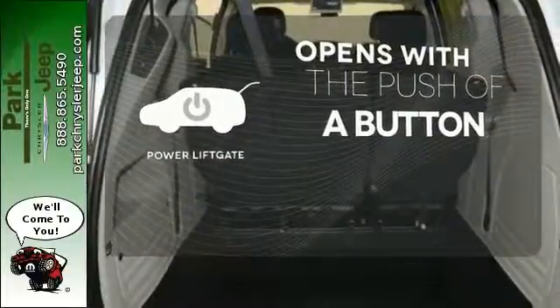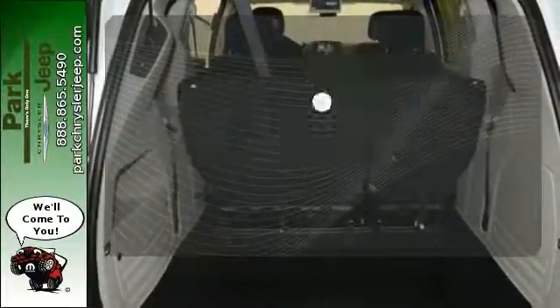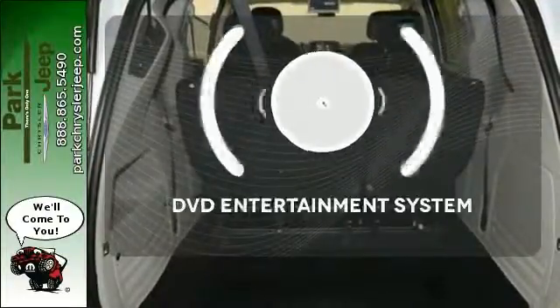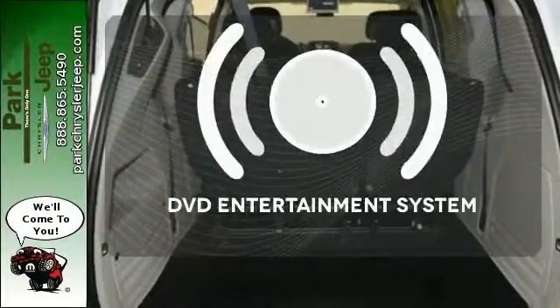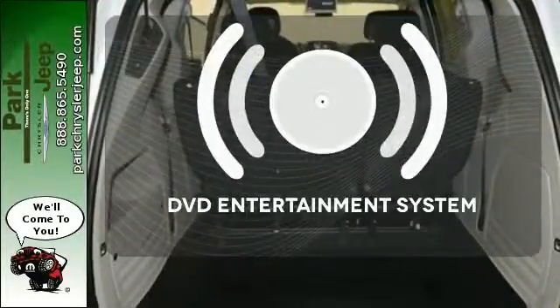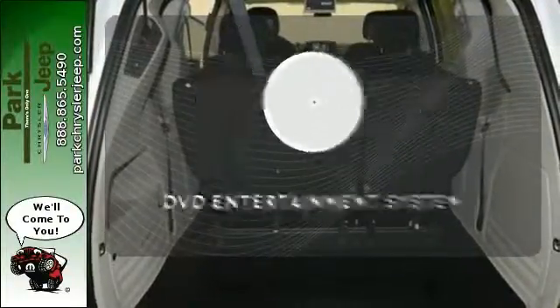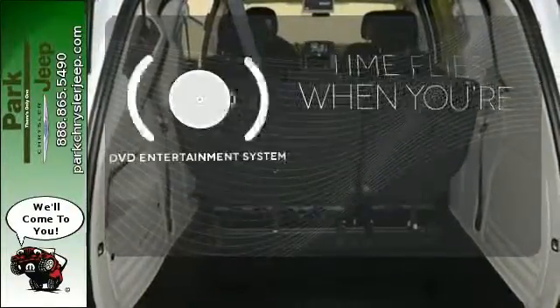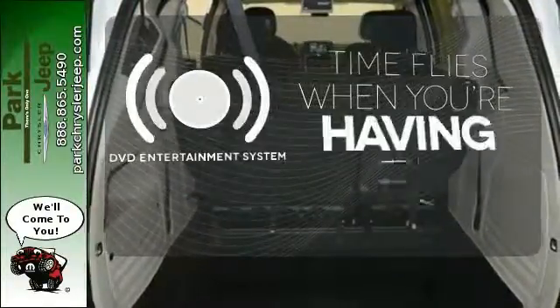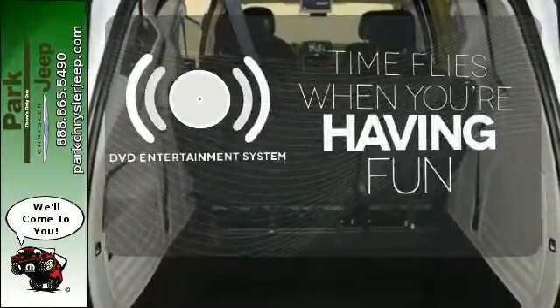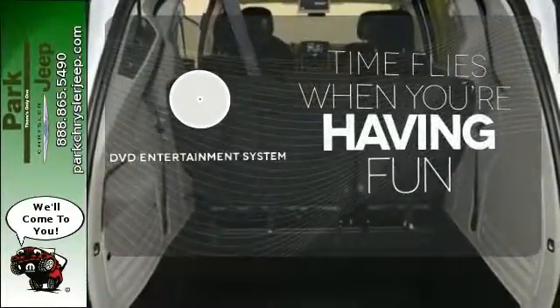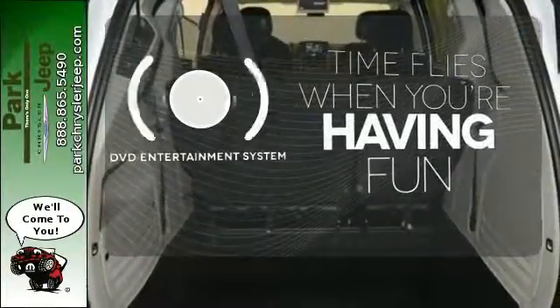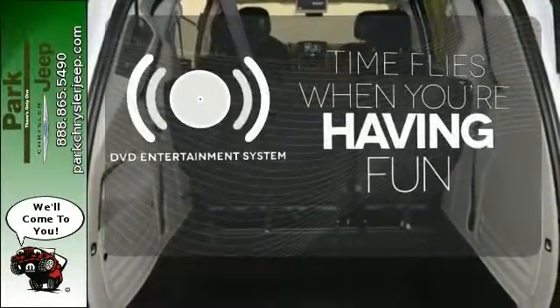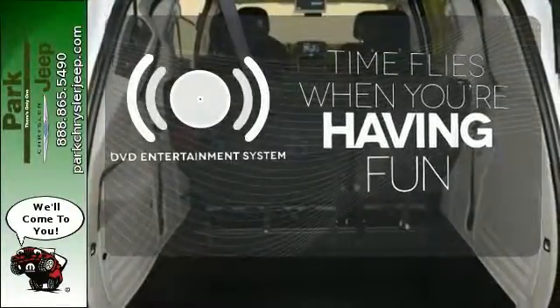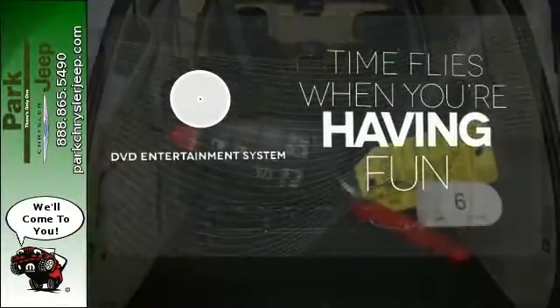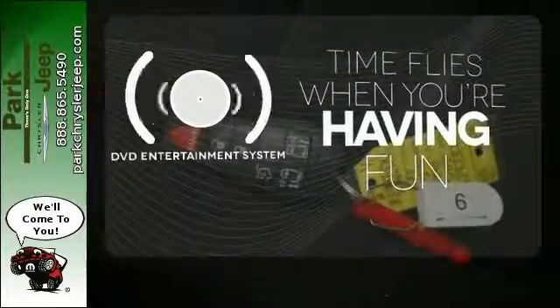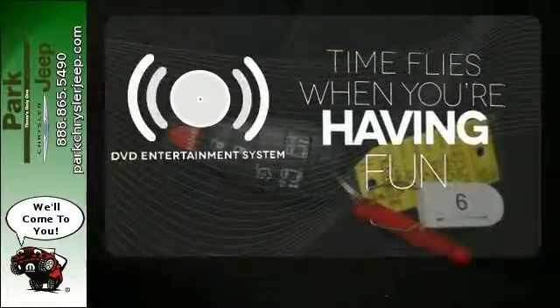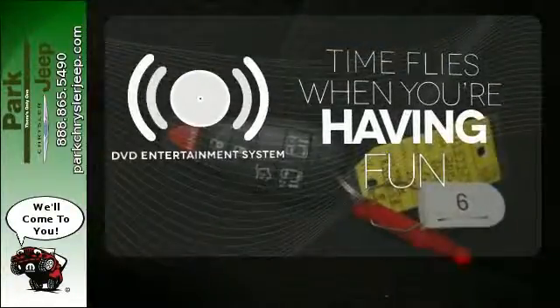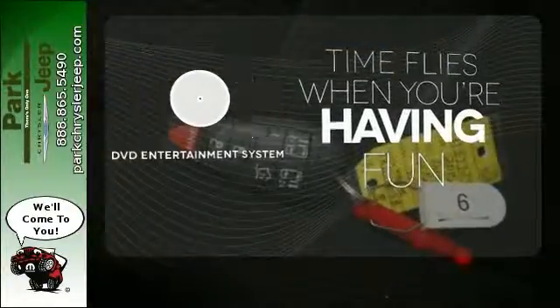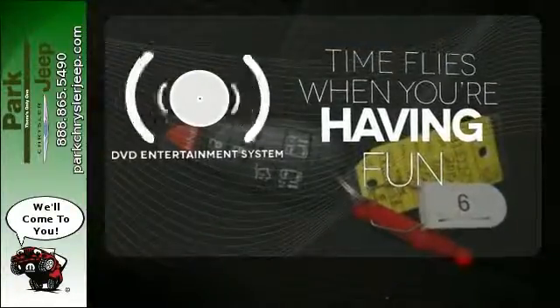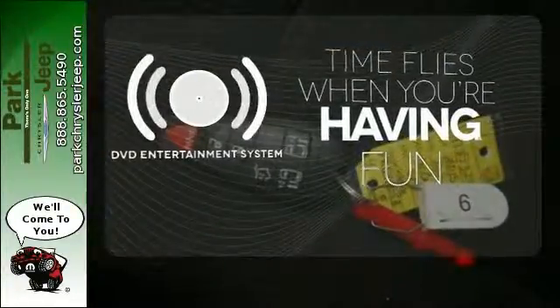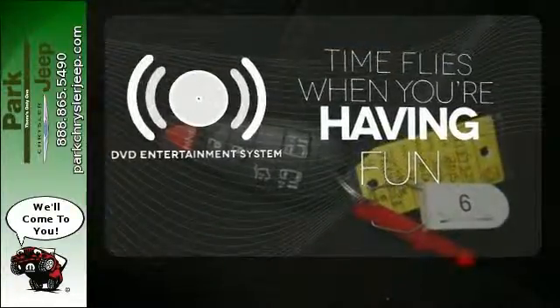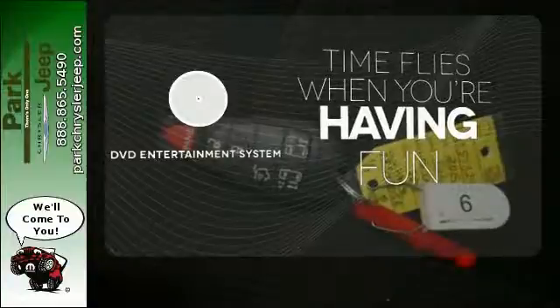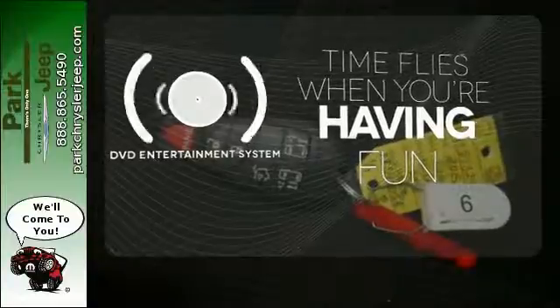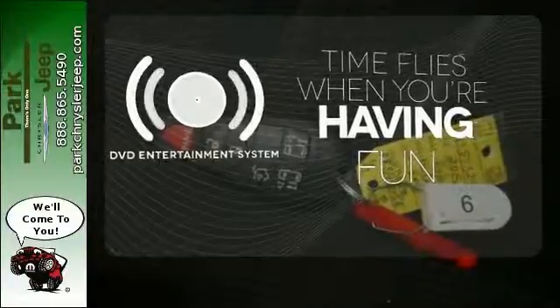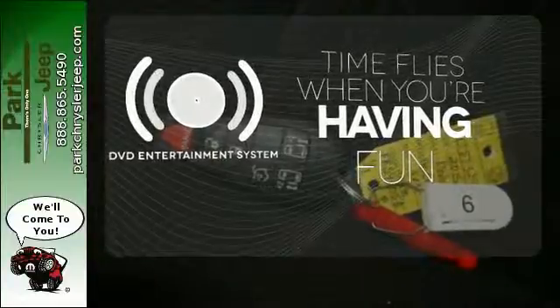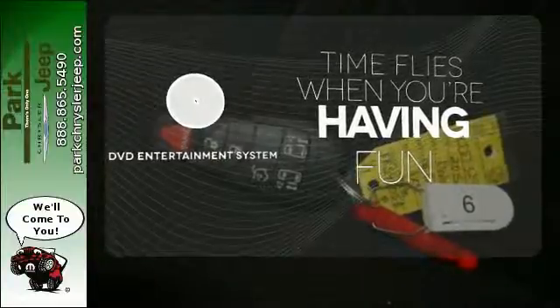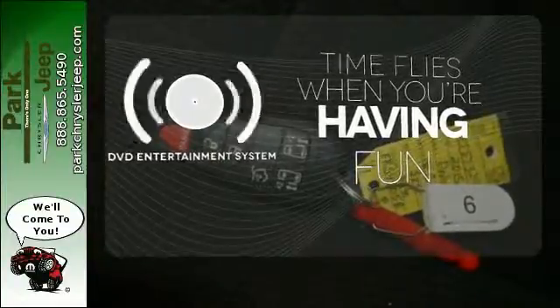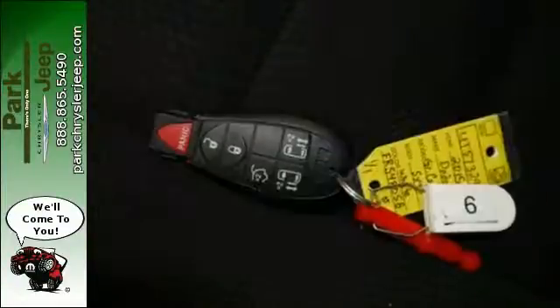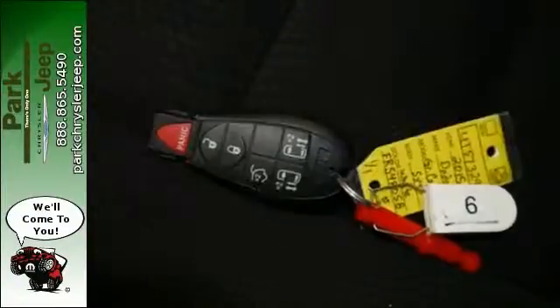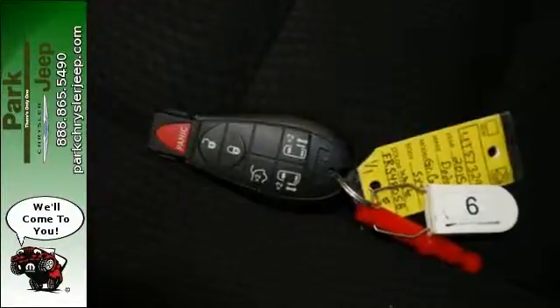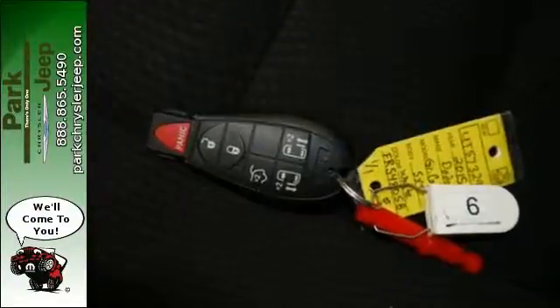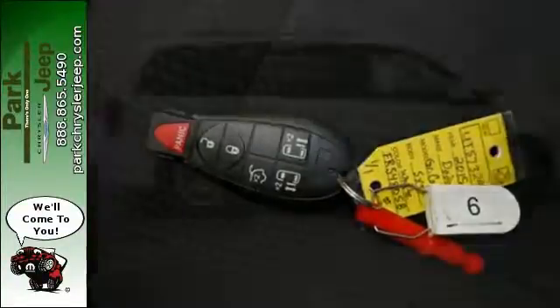The longest of road trips are fun for everyone with the DVD entertainment system. Come check out this Grand Caravan.